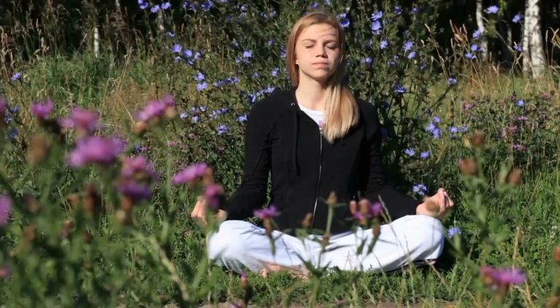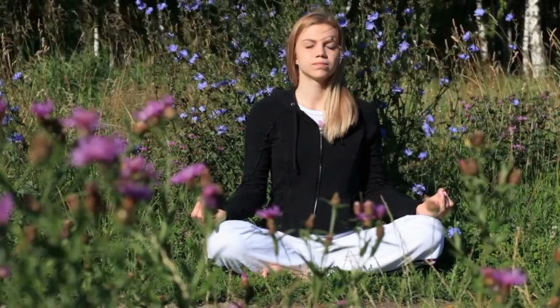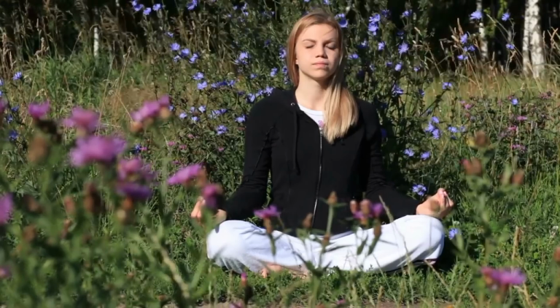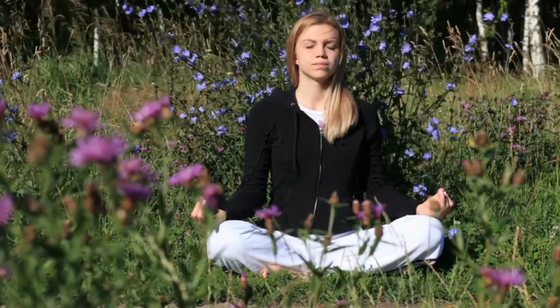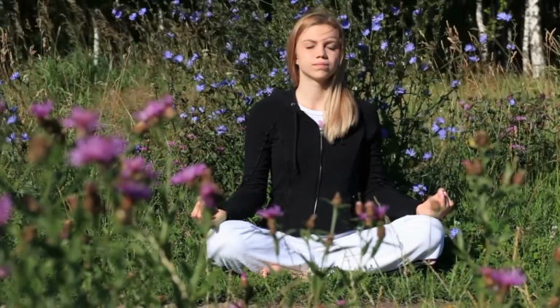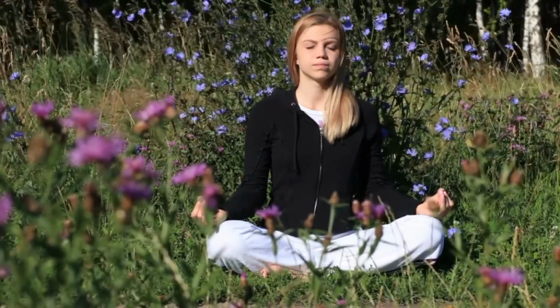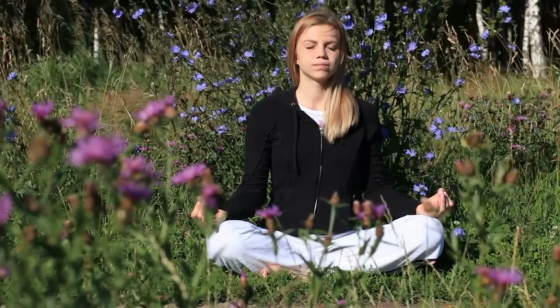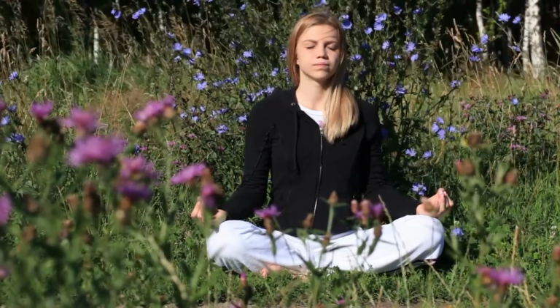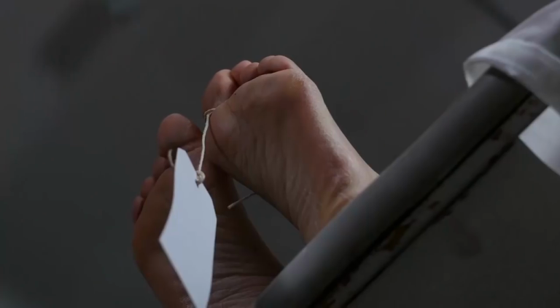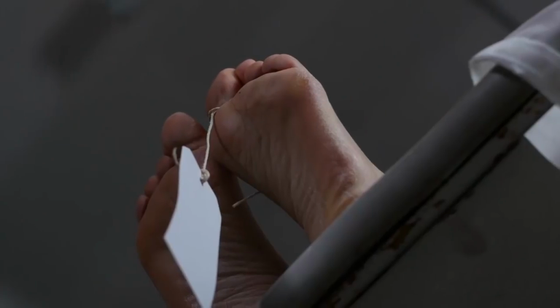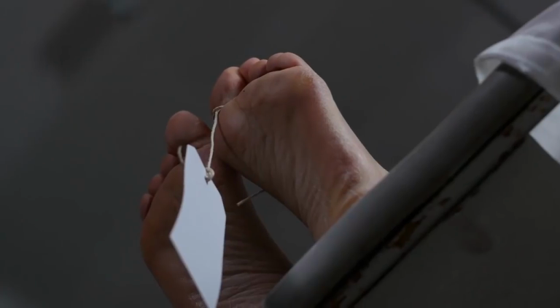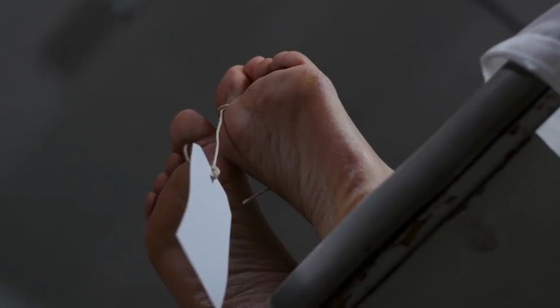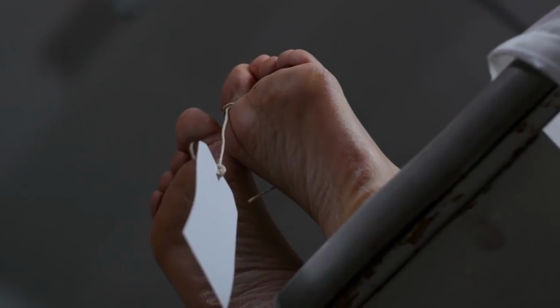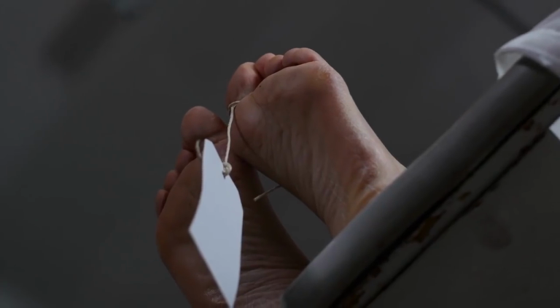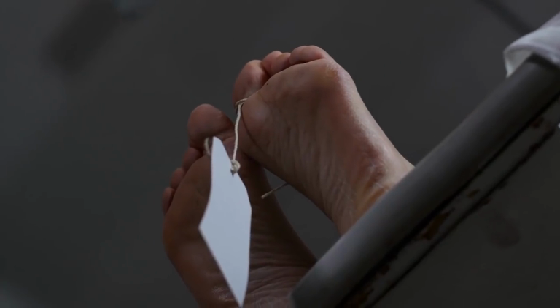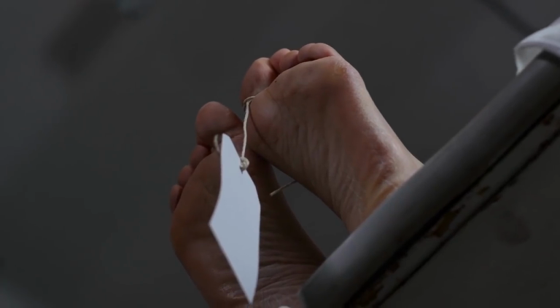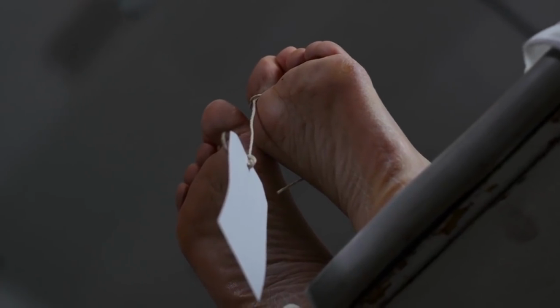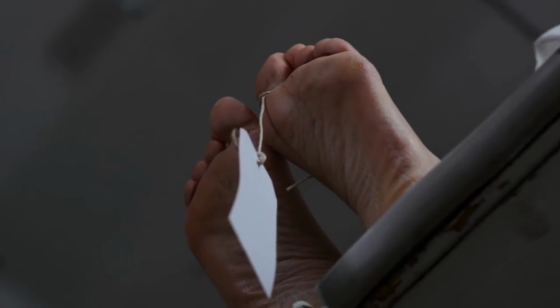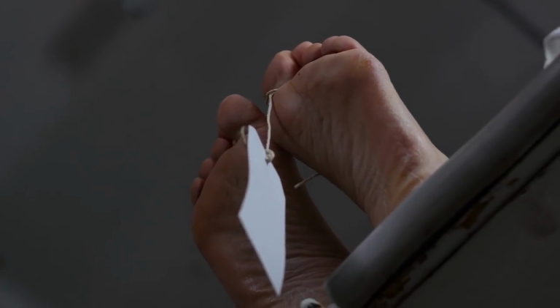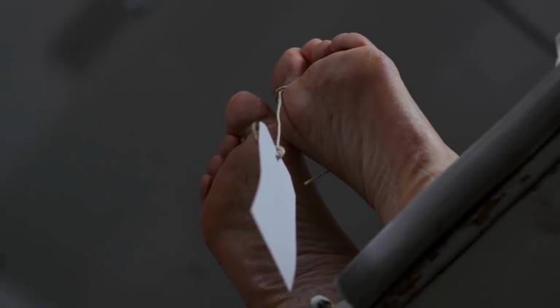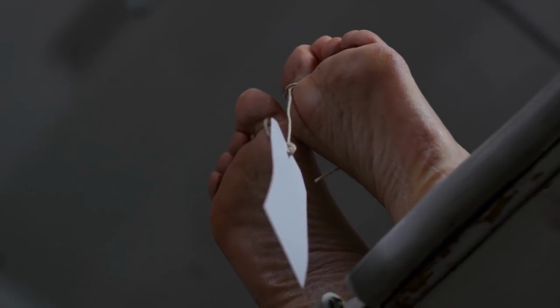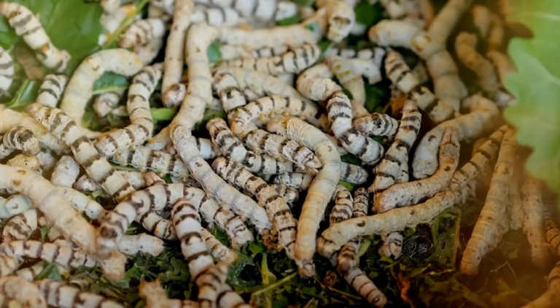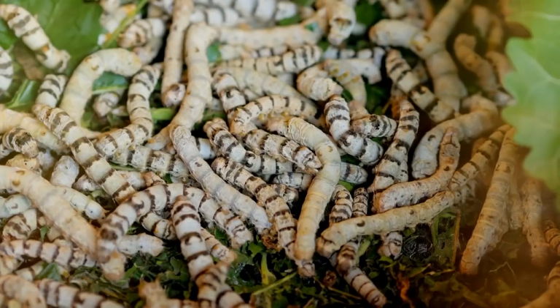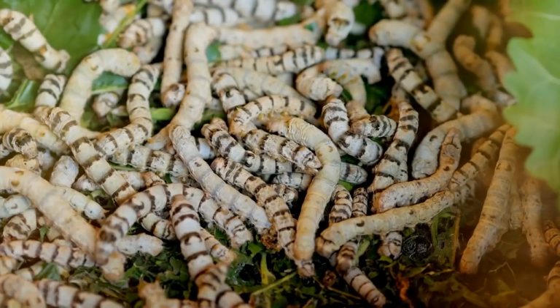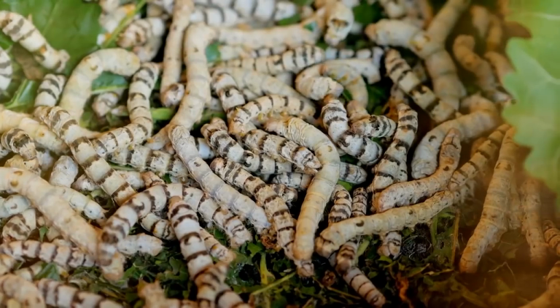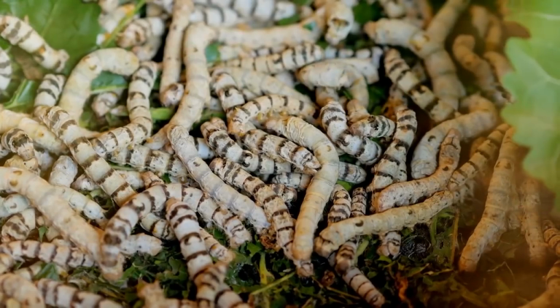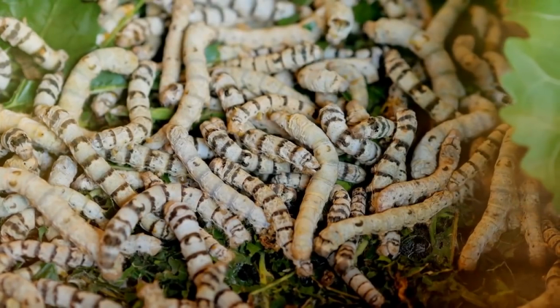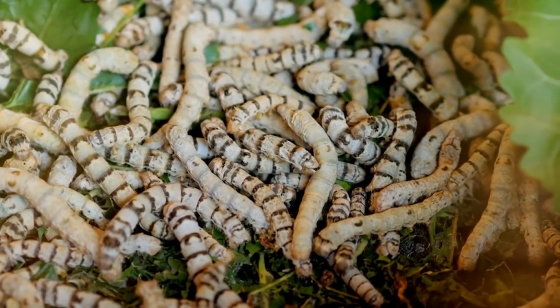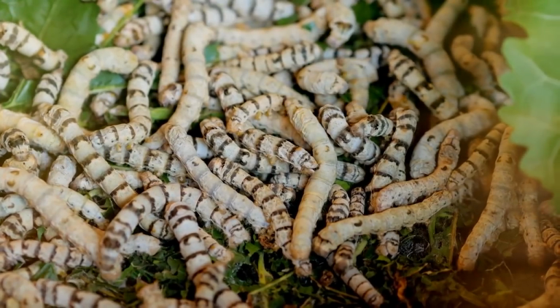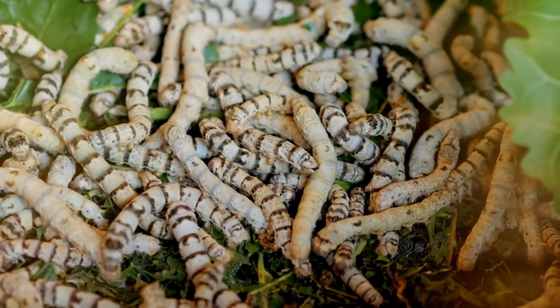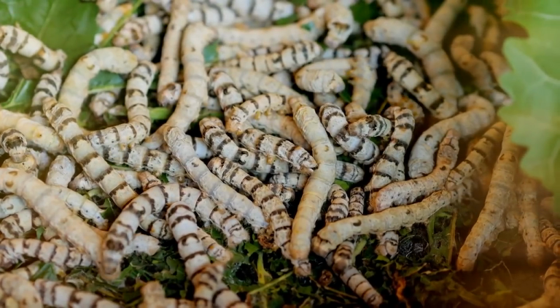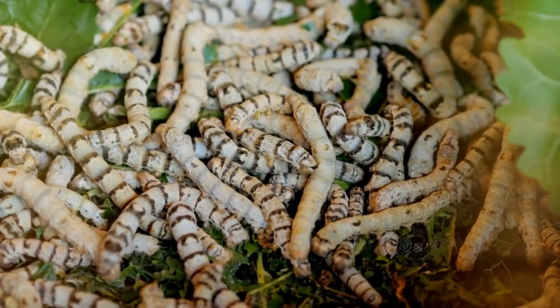From beautiful flowers to deadly snail venom, here are 12 of the most amazing cures found in nature!